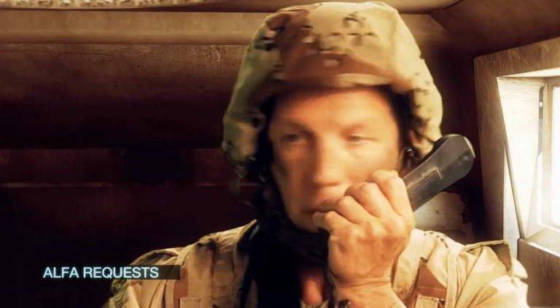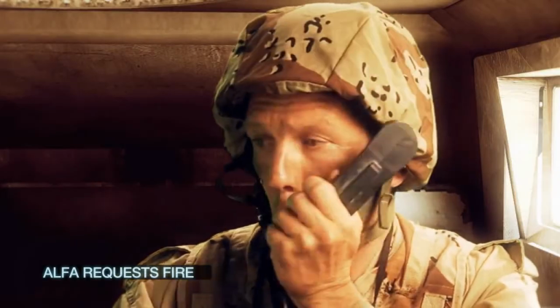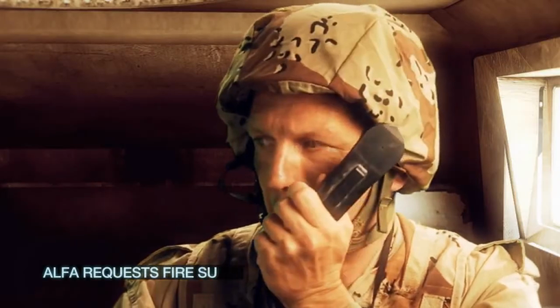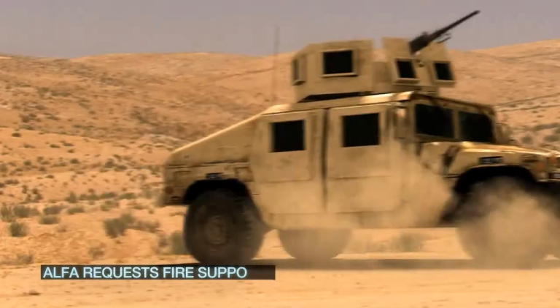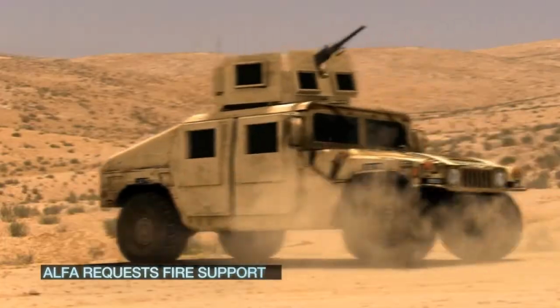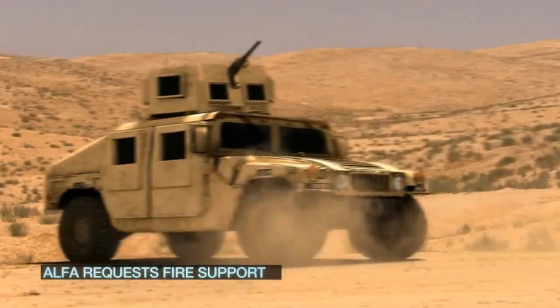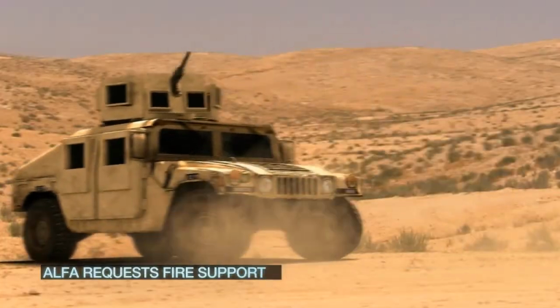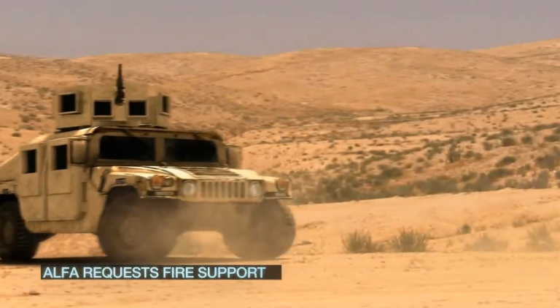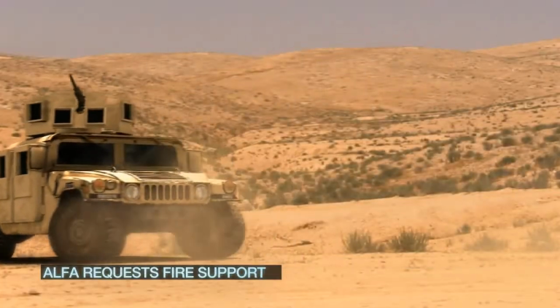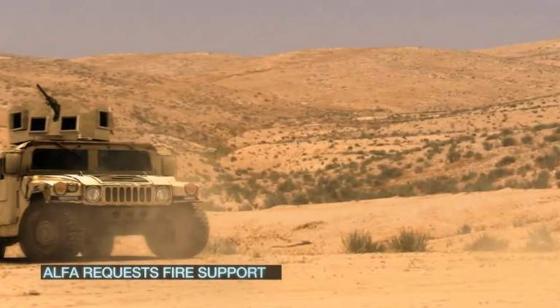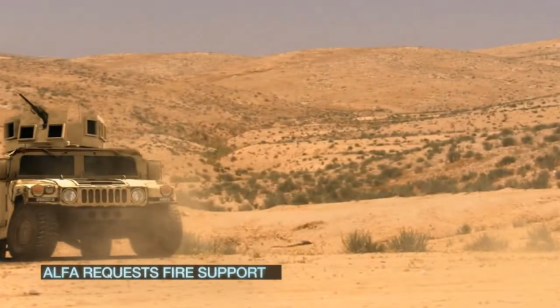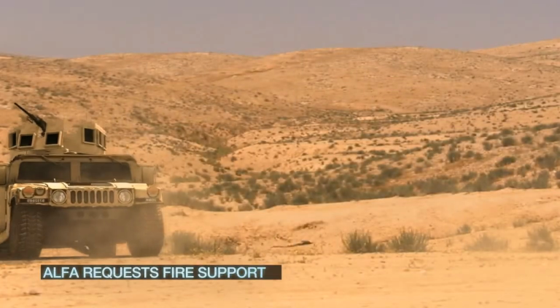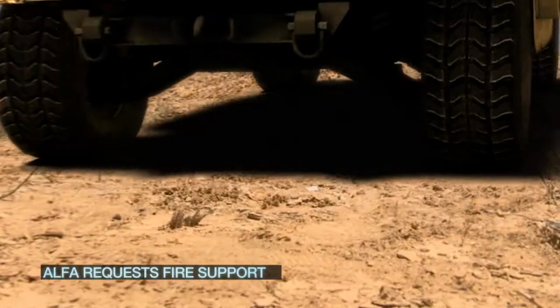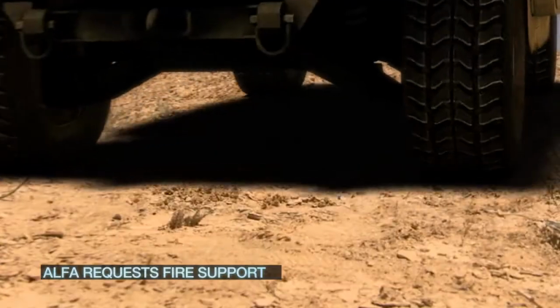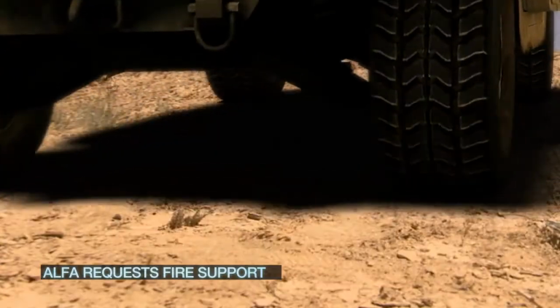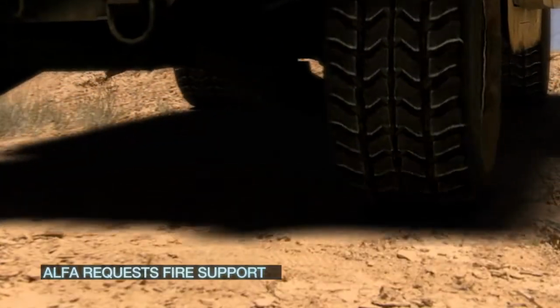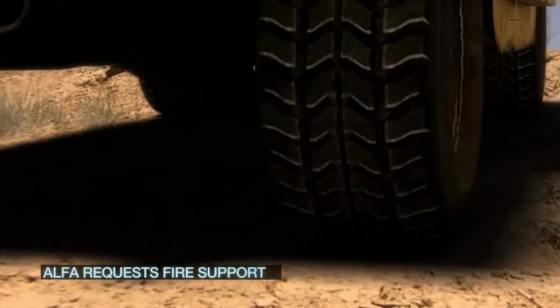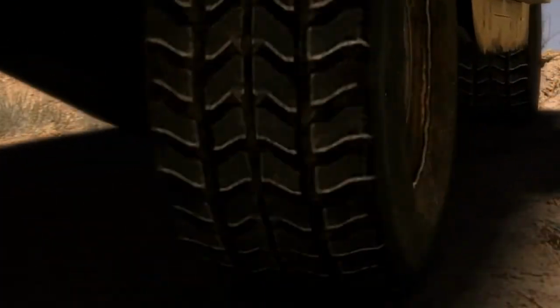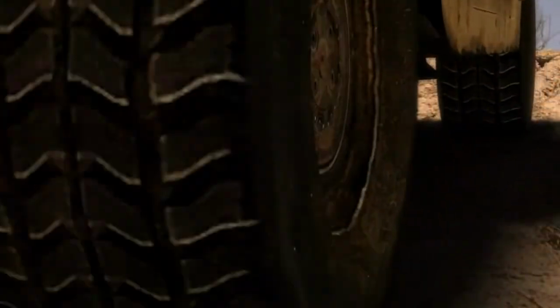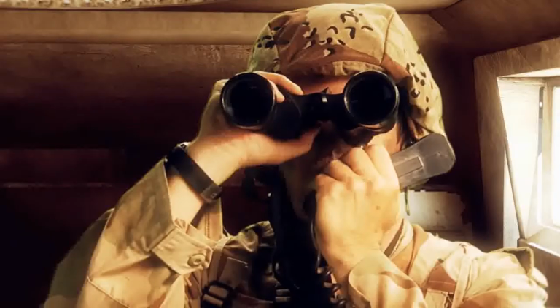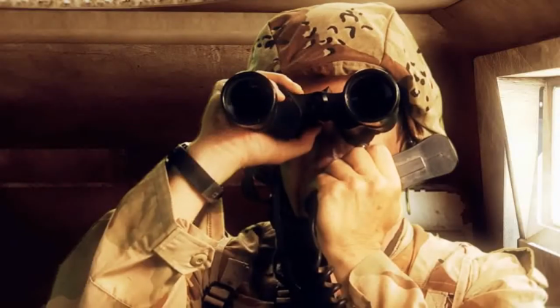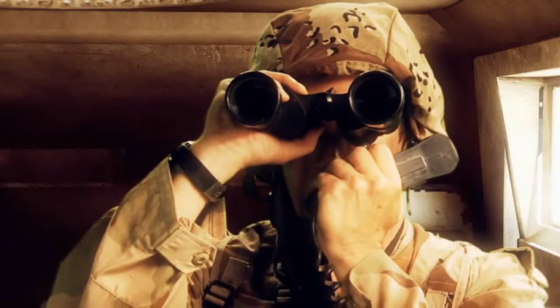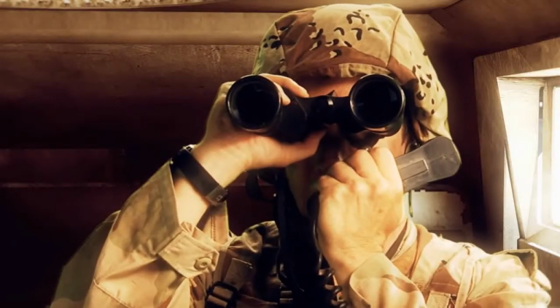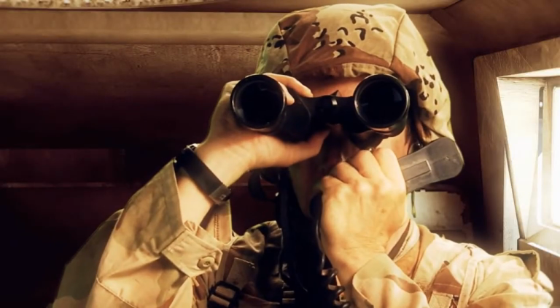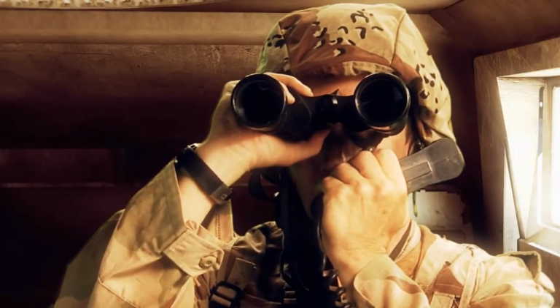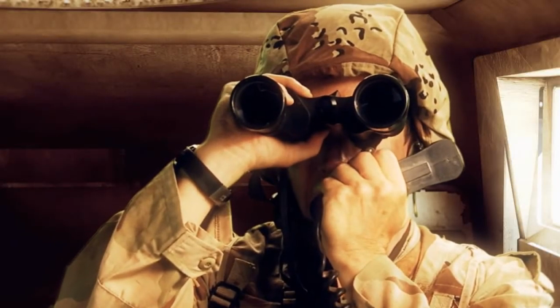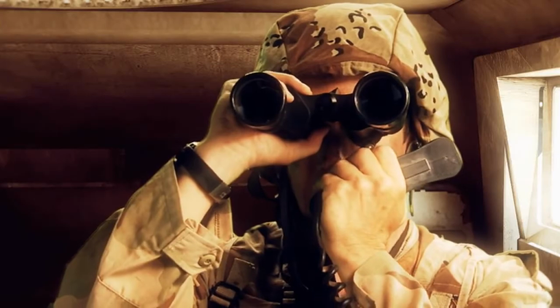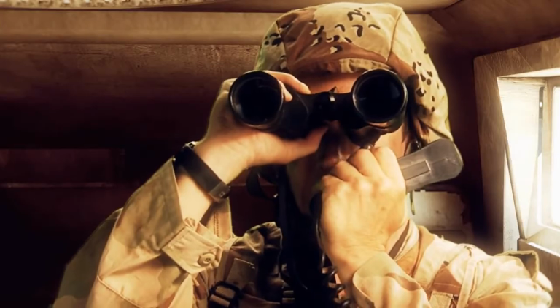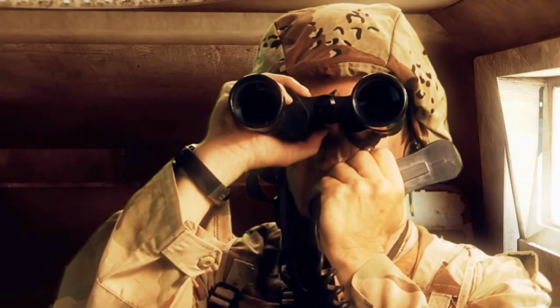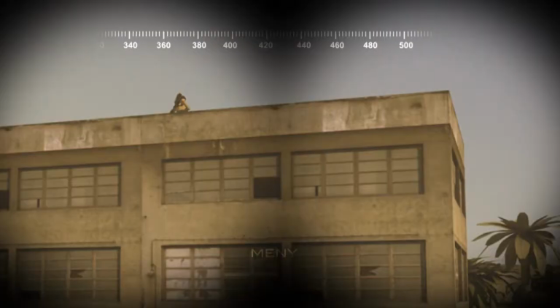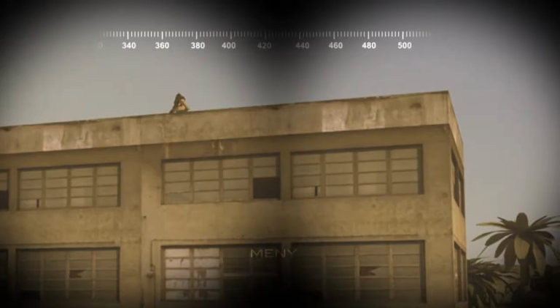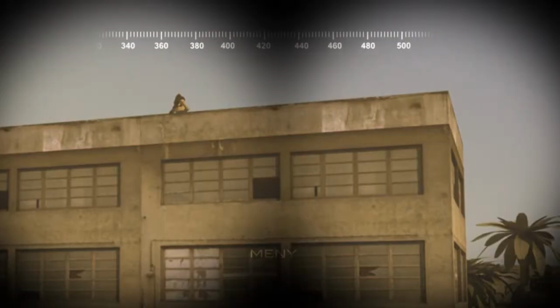Tiger, fire from our left, go back, go back! Alpha under attack, request fire support. Missile launcher, 2,000 meters.